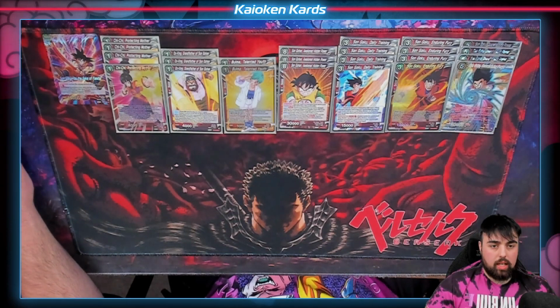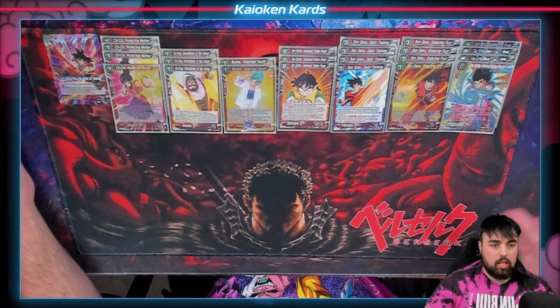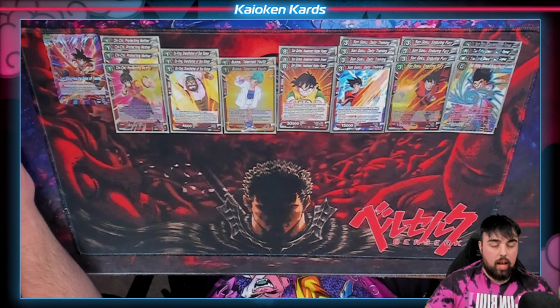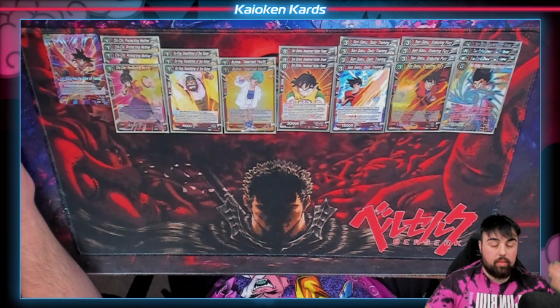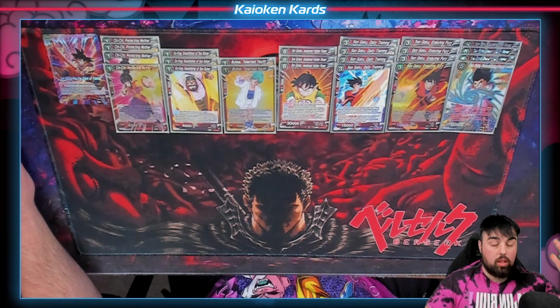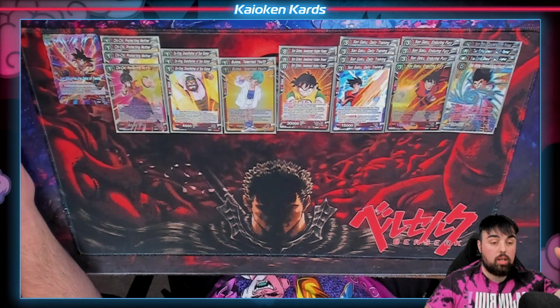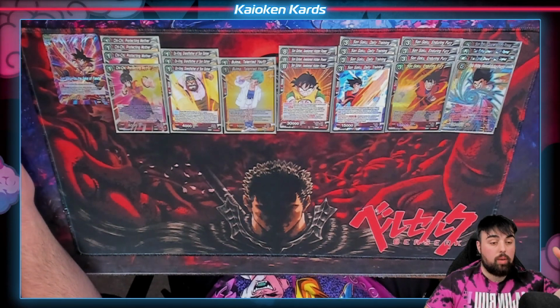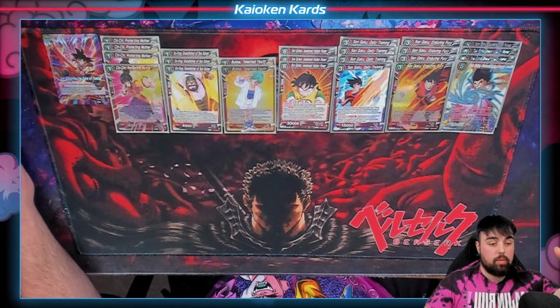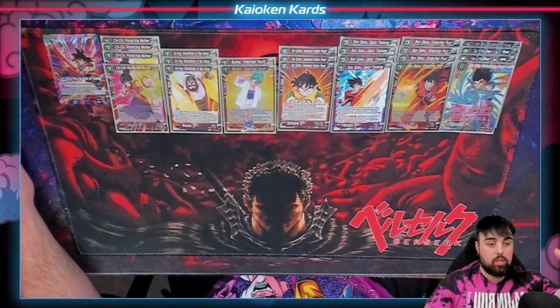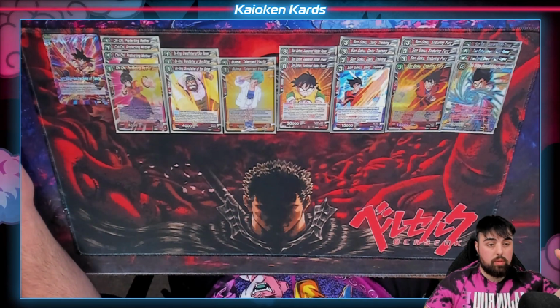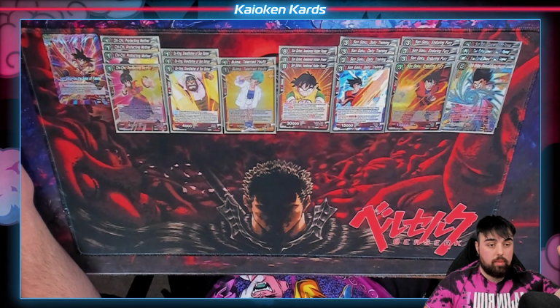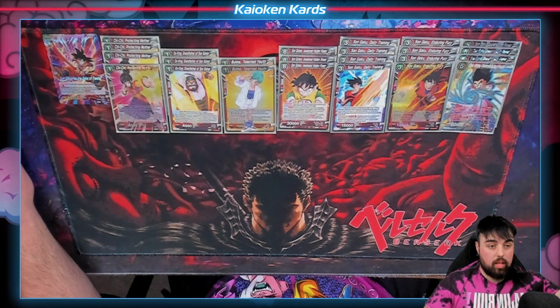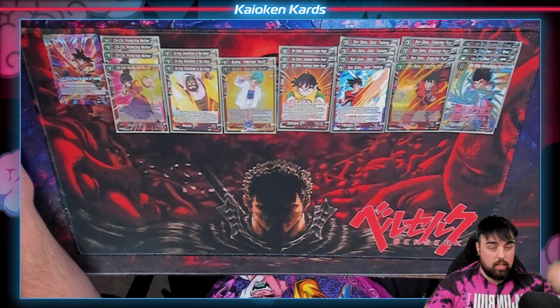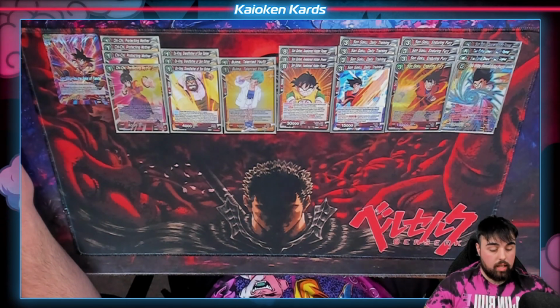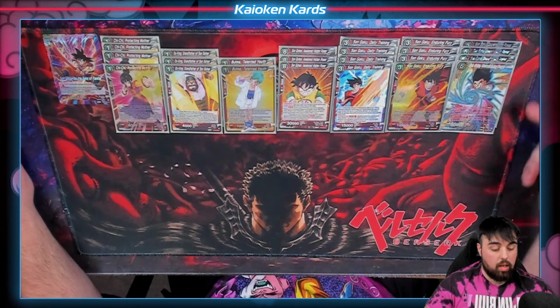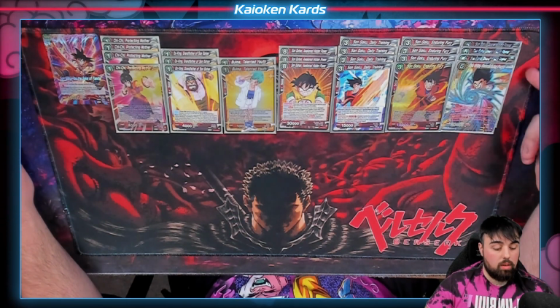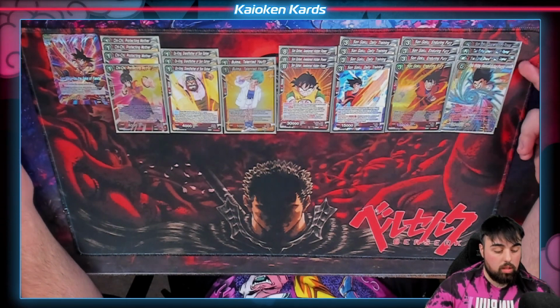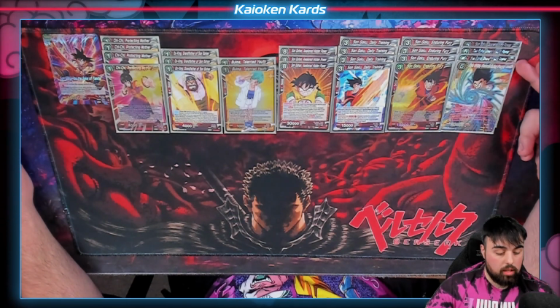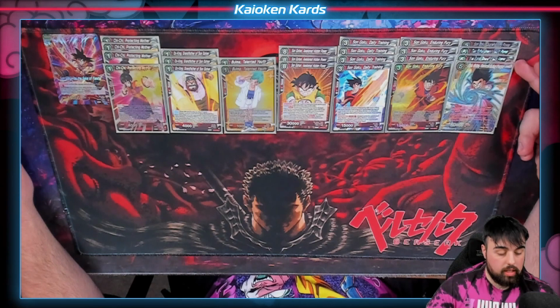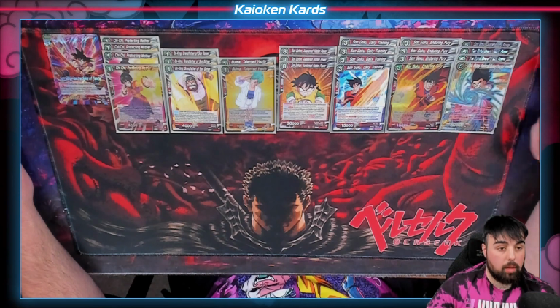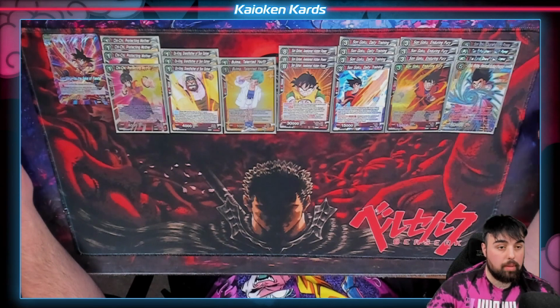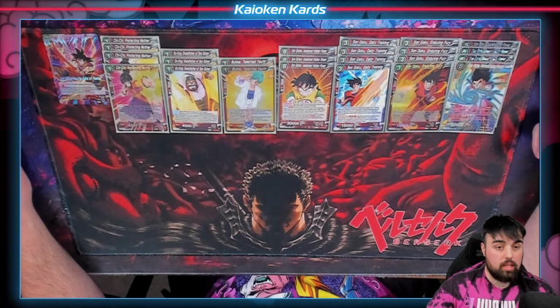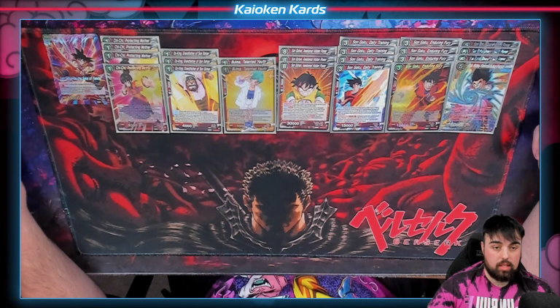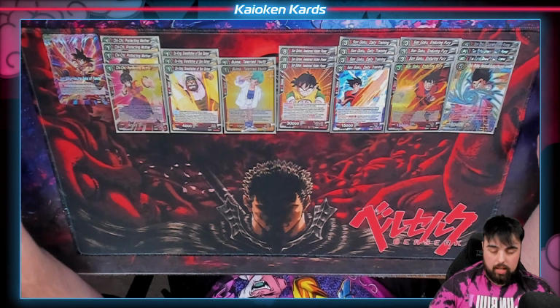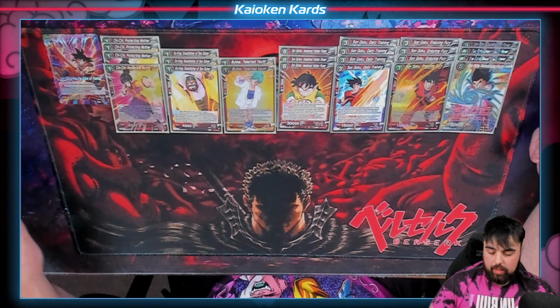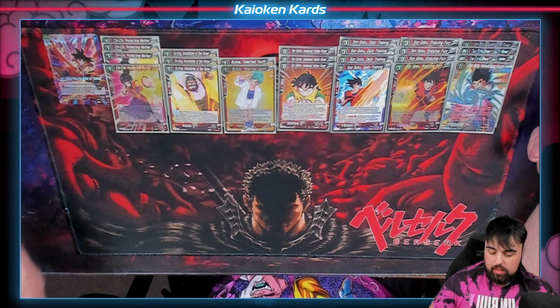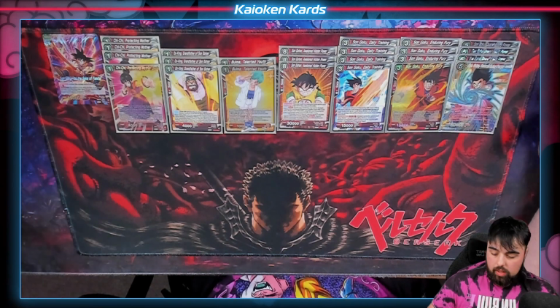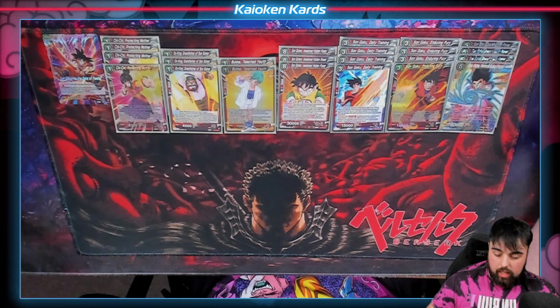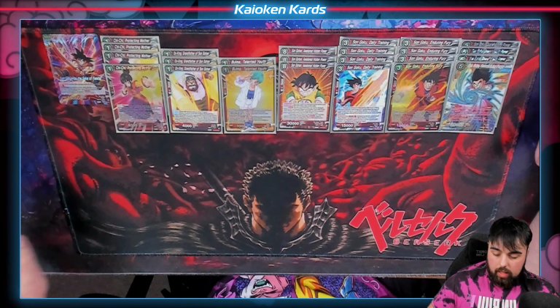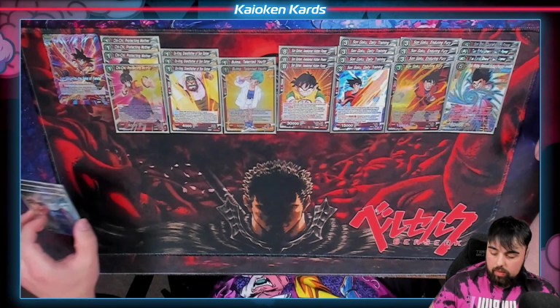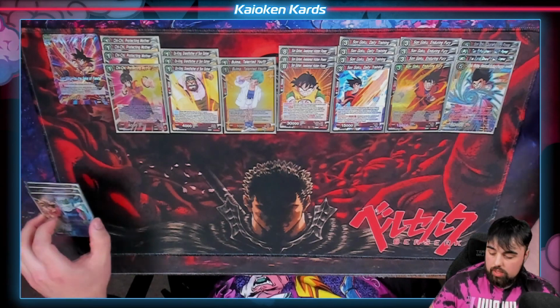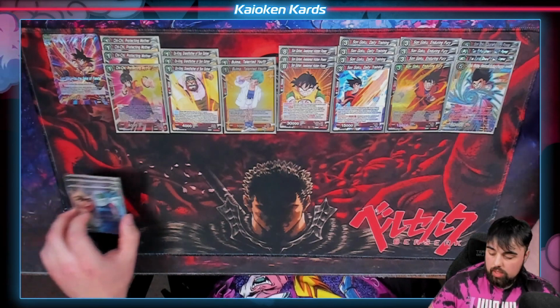Turn three — especially if you didn't get this under your opponent's leader, which is already a rough game from there — this is where you can start going in because you don't need the Gohan on a leader. You just need a red Sun Goku leader.